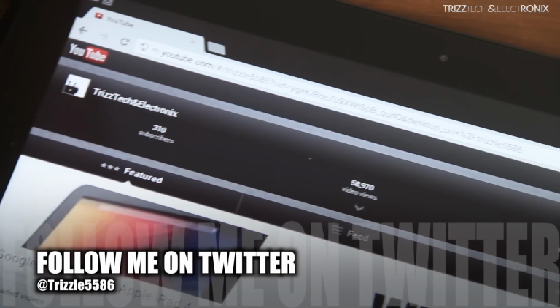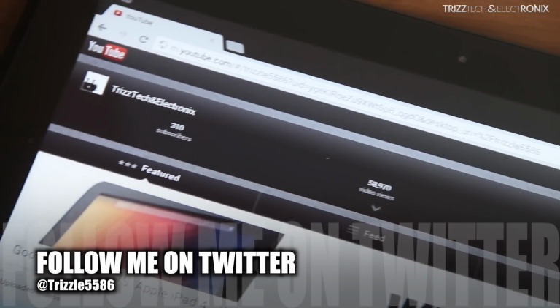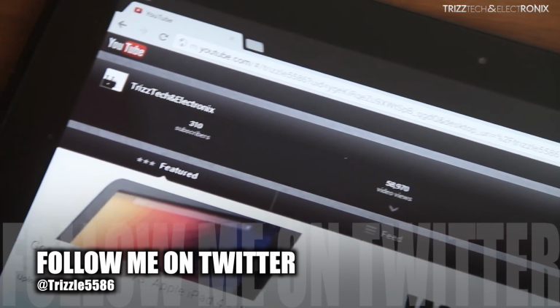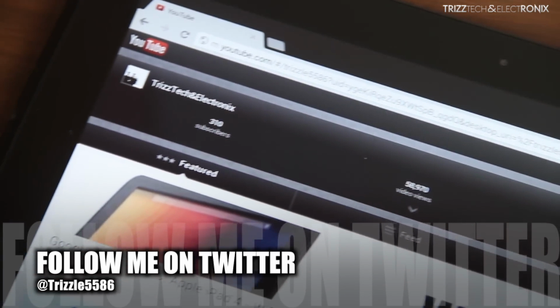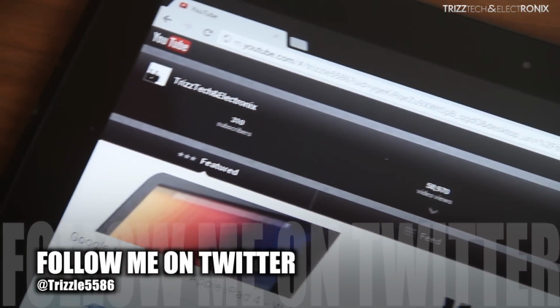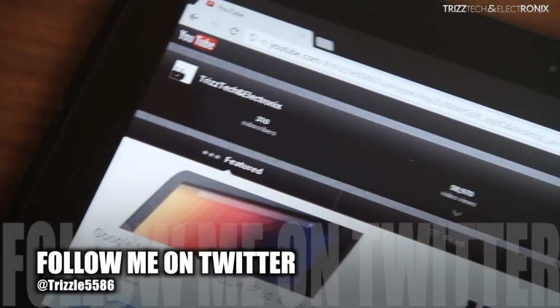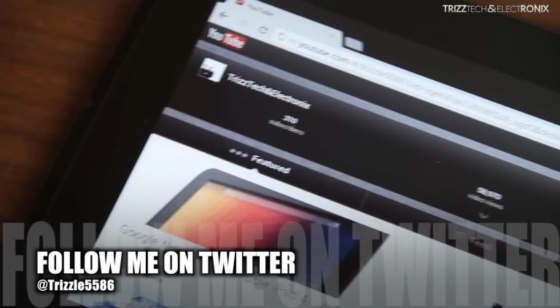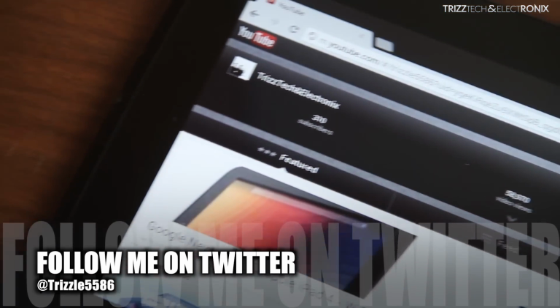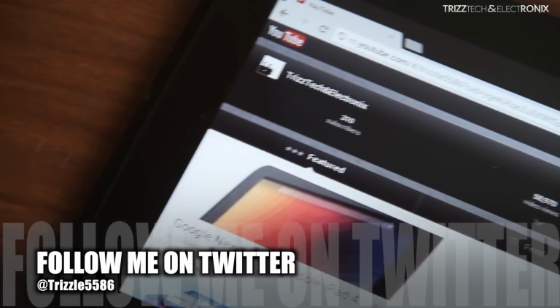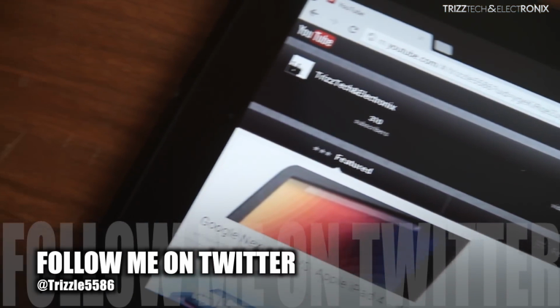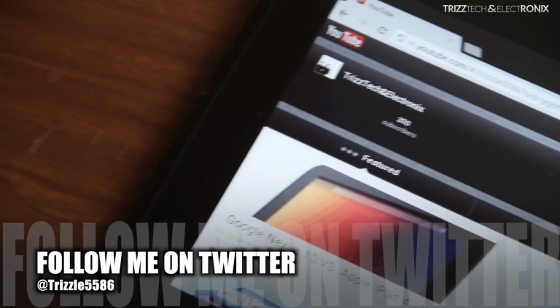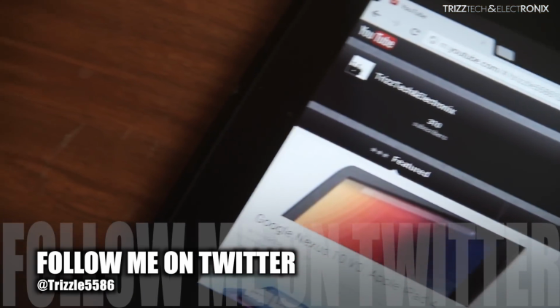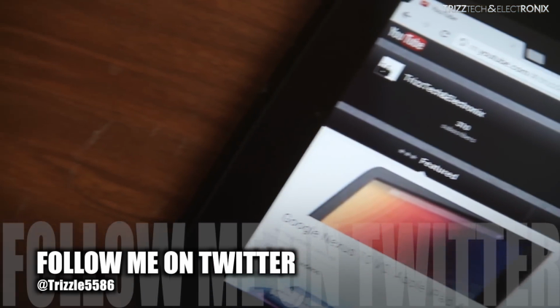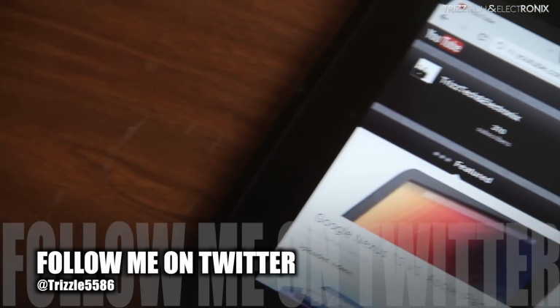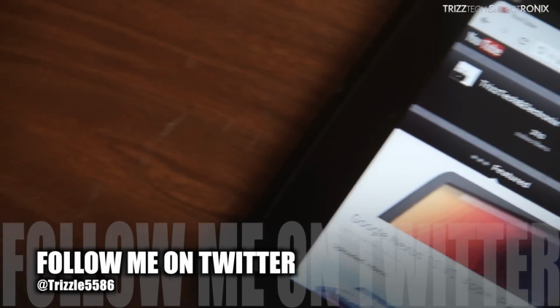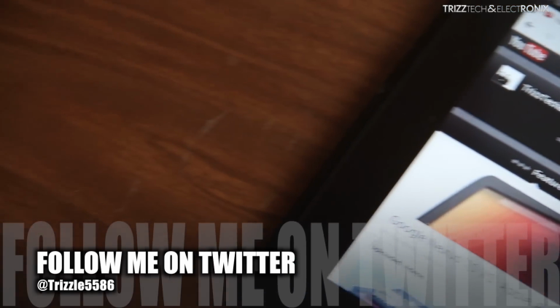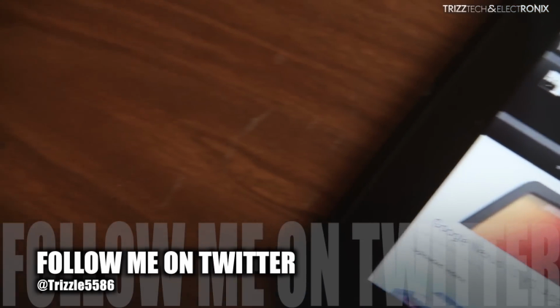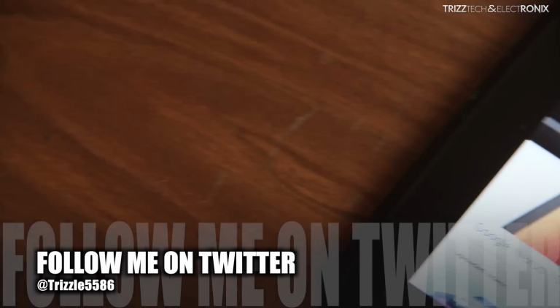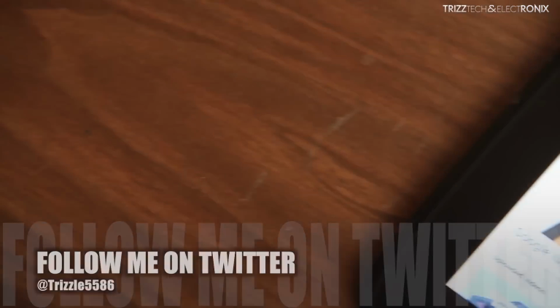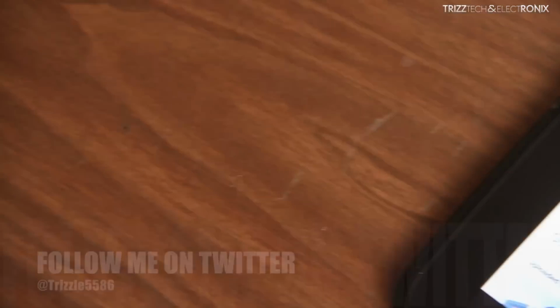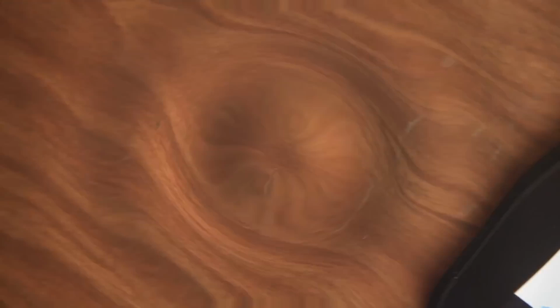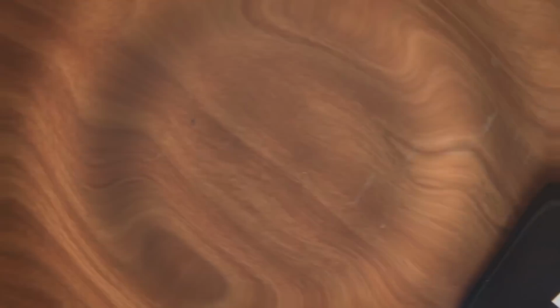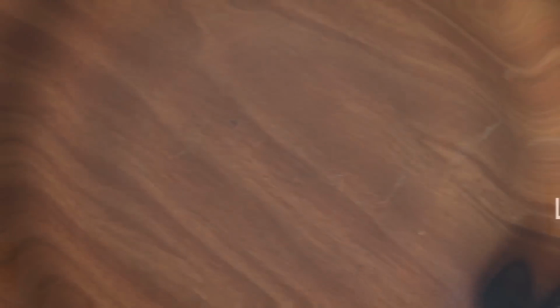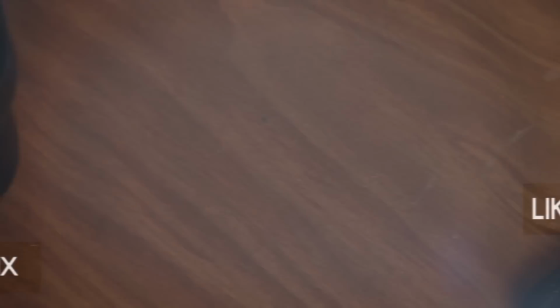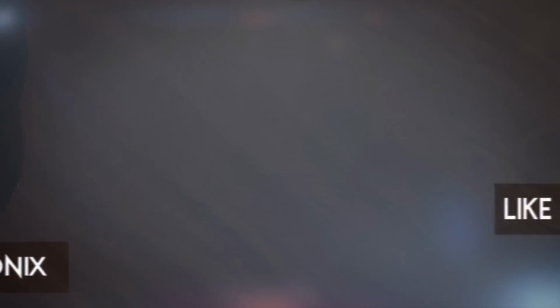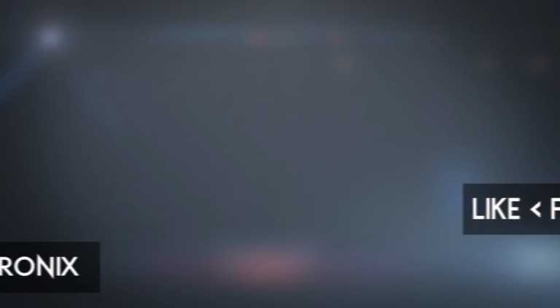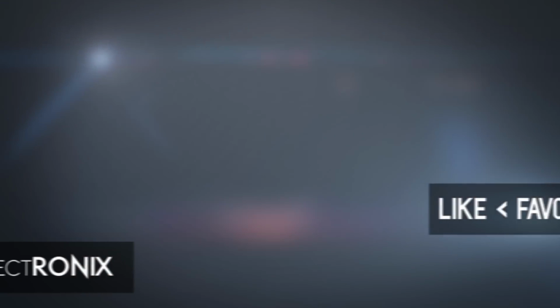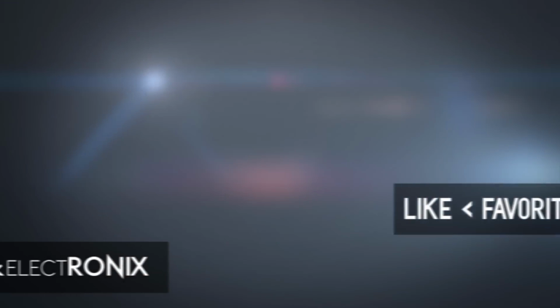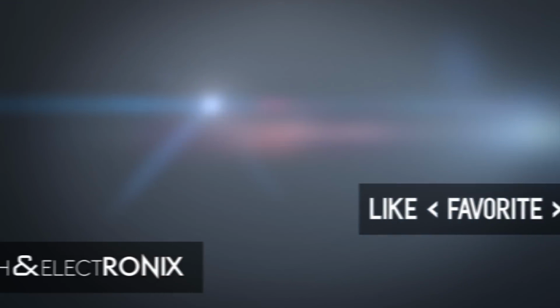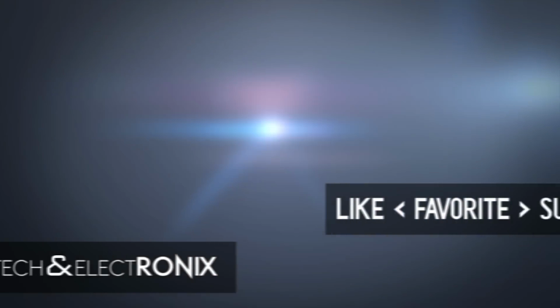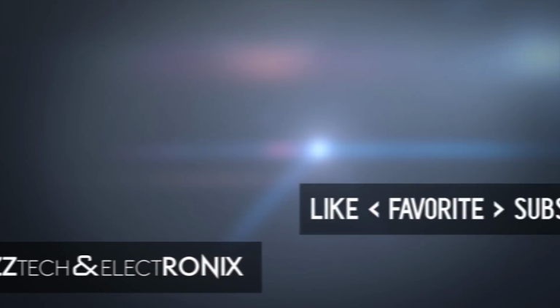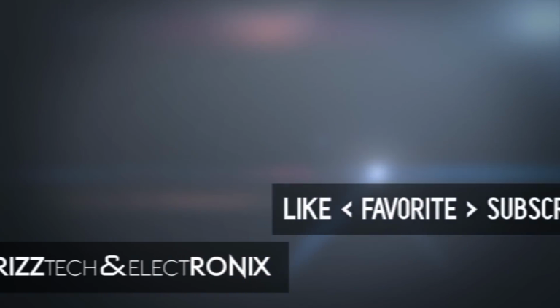I hope you guys enjoyed this video. If you did, definitely give it a thumbs up, subscribe to the channel if you haven't already, and I'll catch you guys in the next video. Peace.